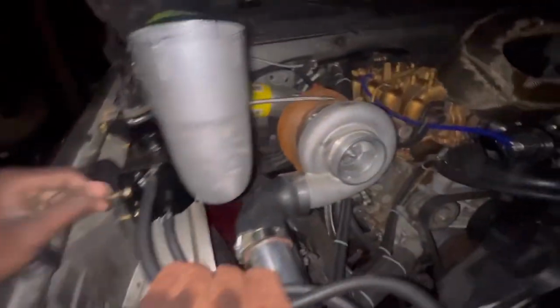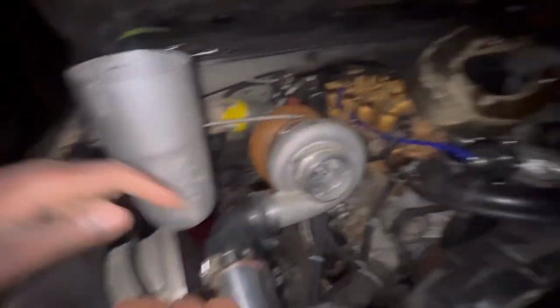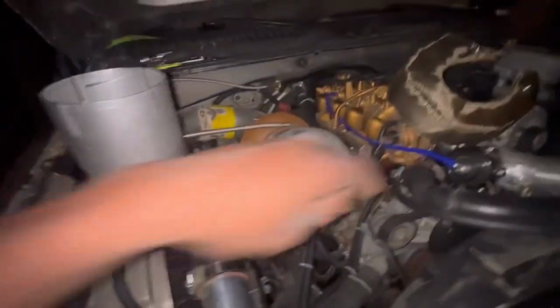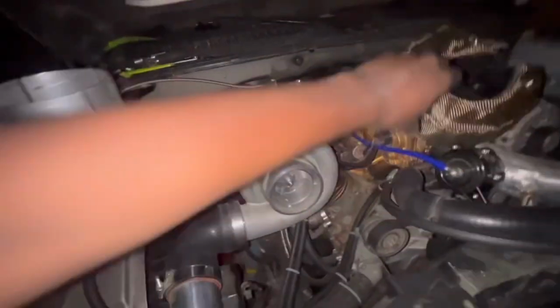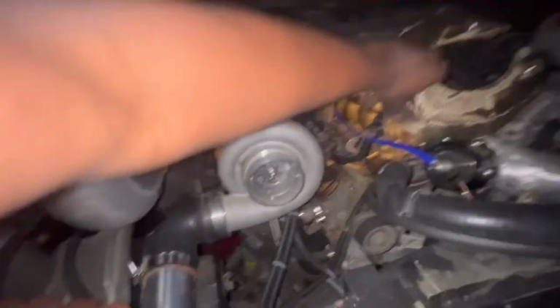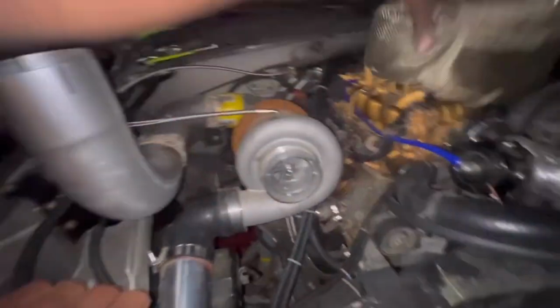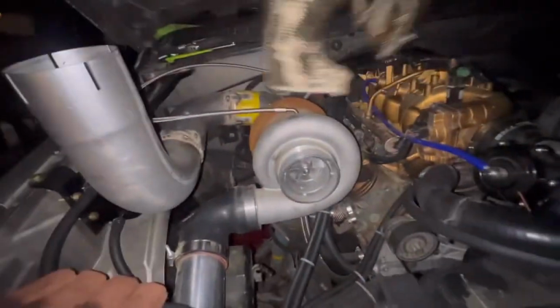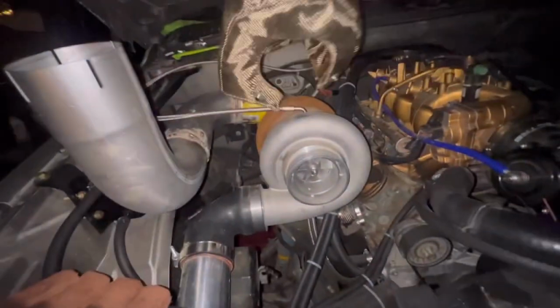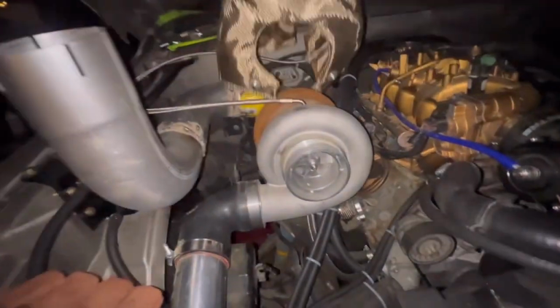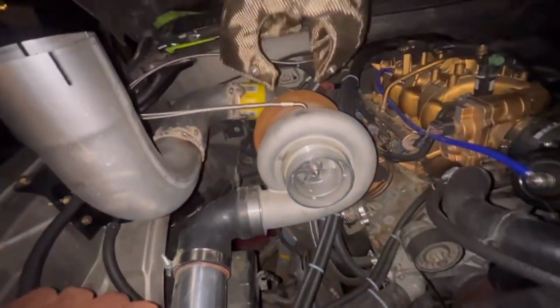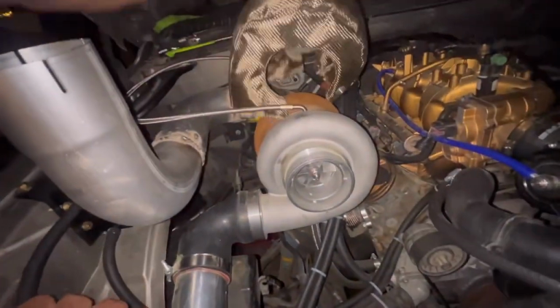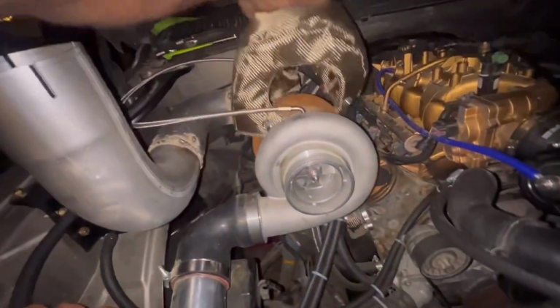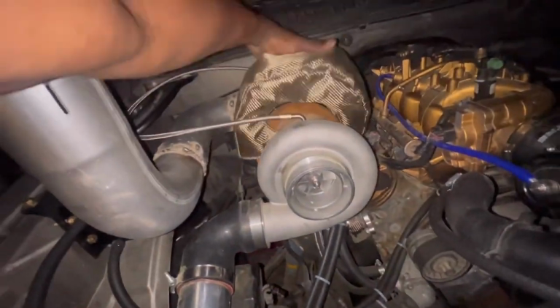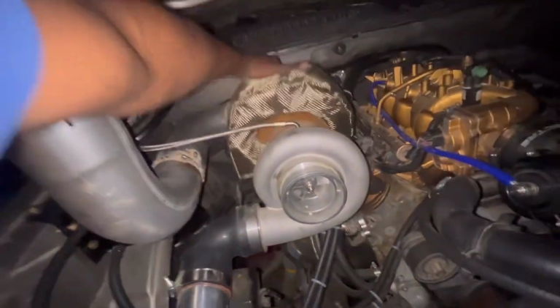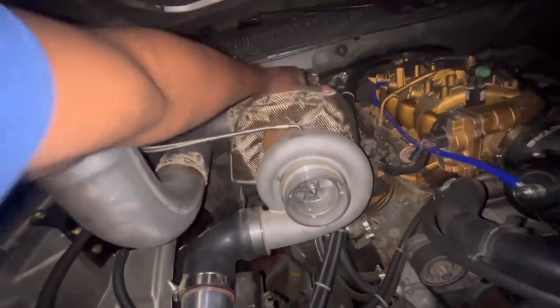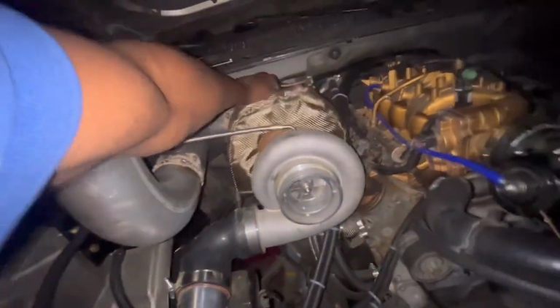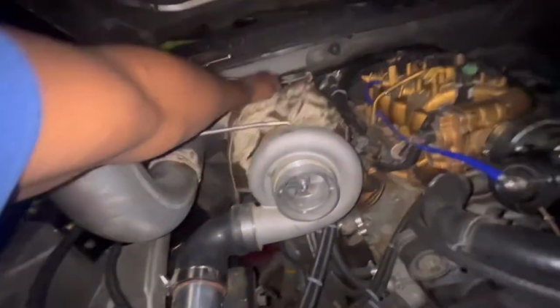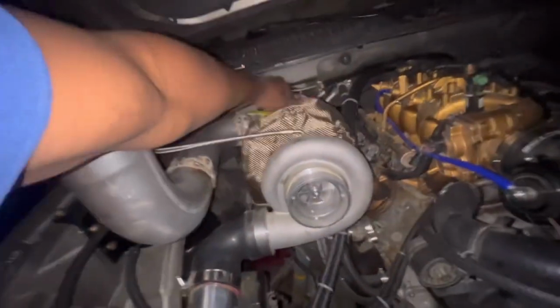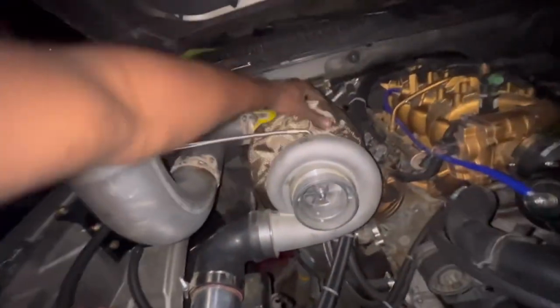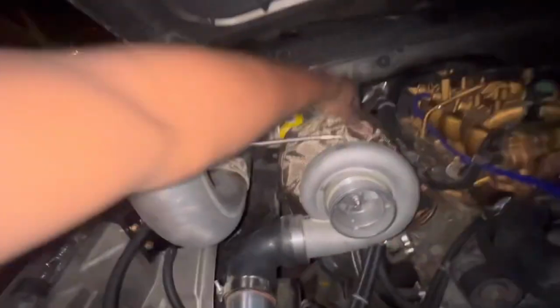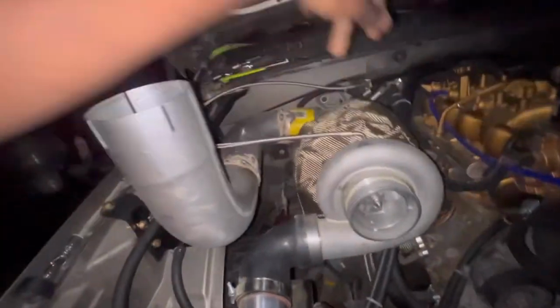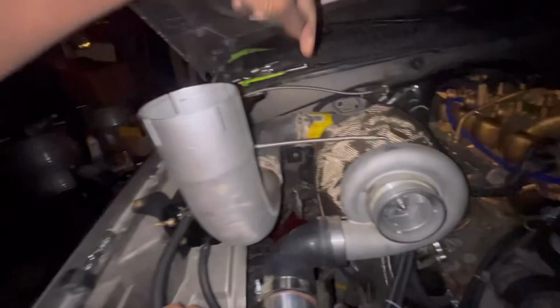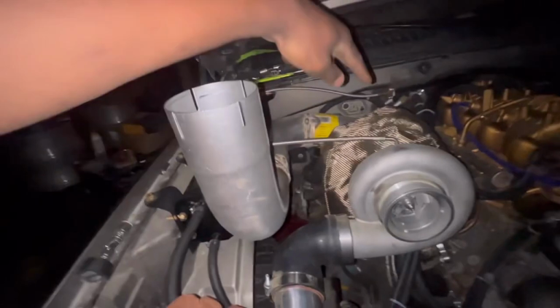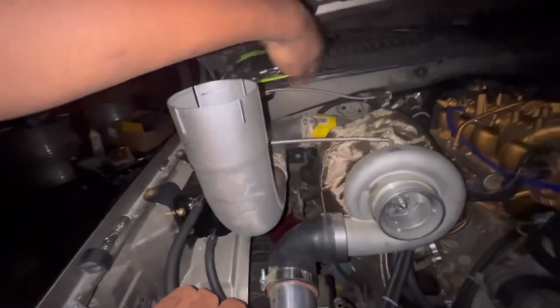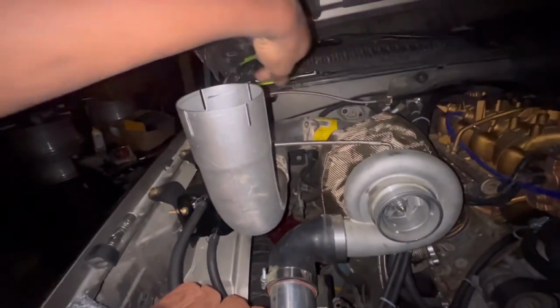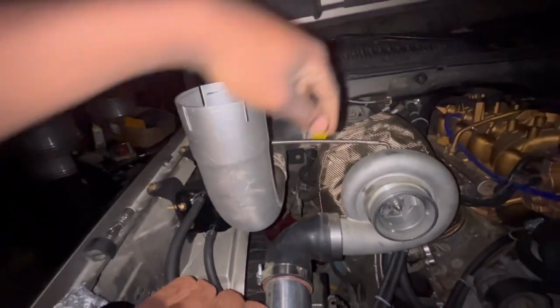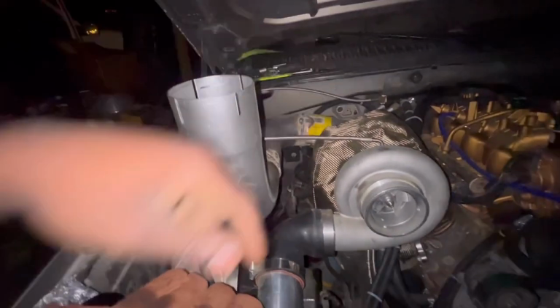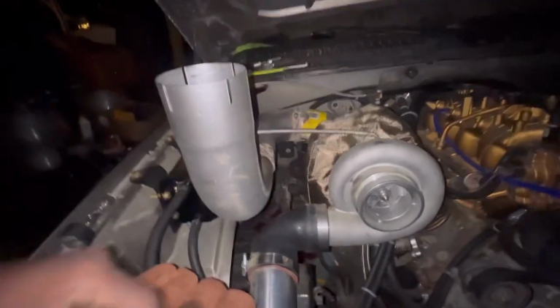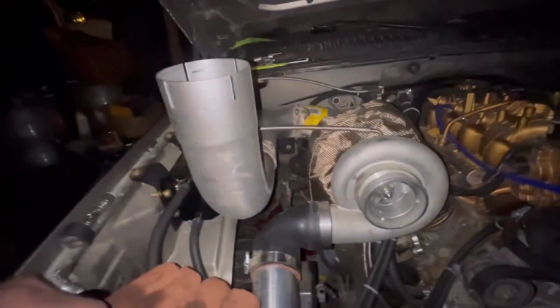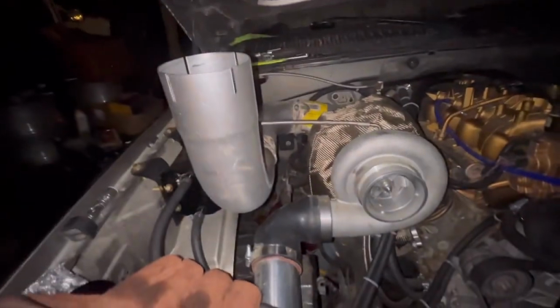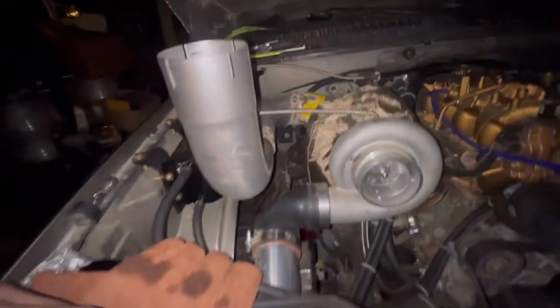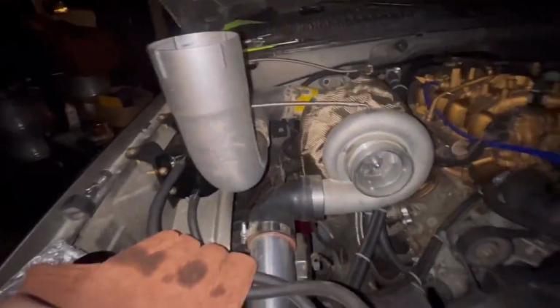I can't wait till I put this piece on and have it wrapped up. Oh my god, it's gonna look good.